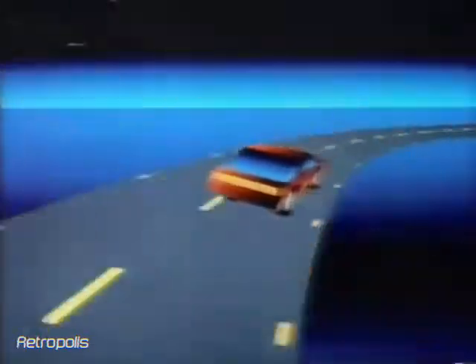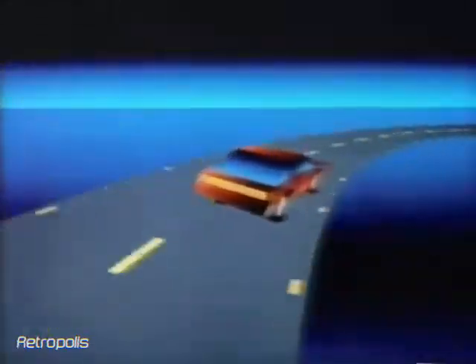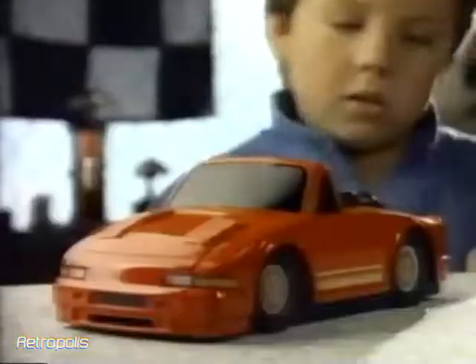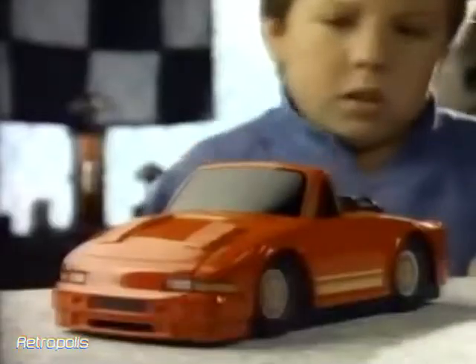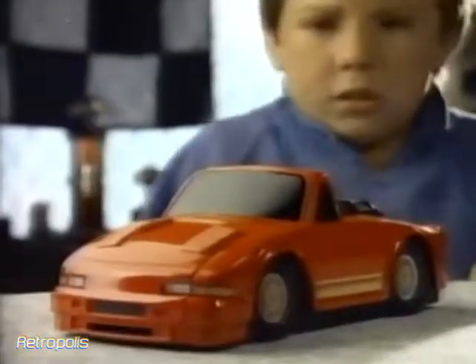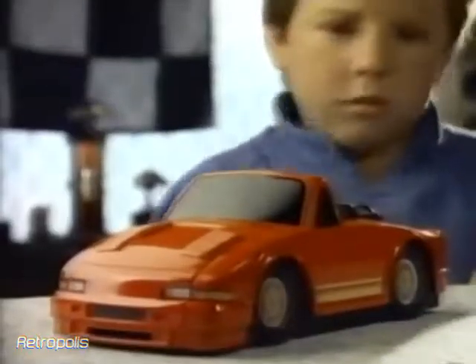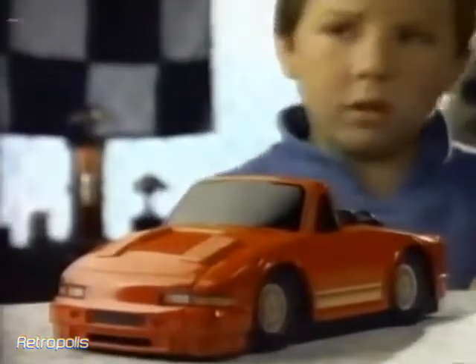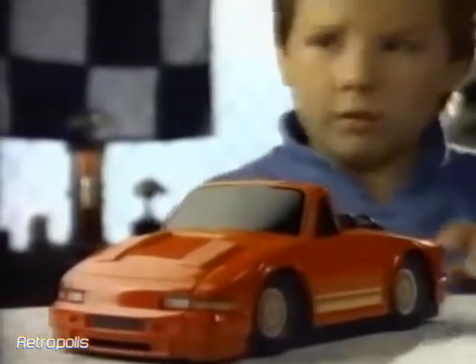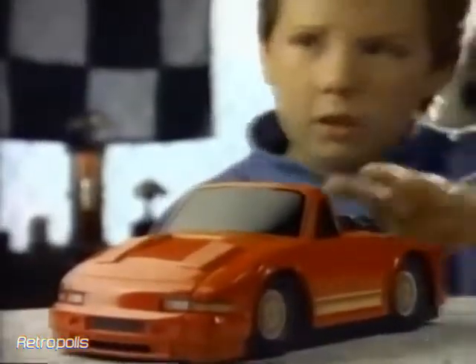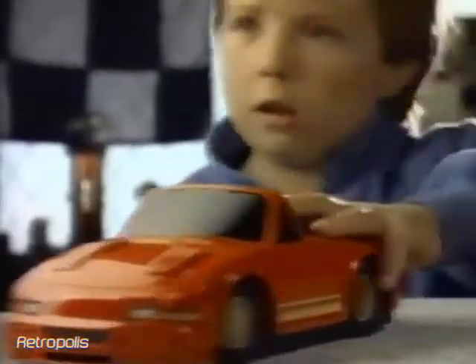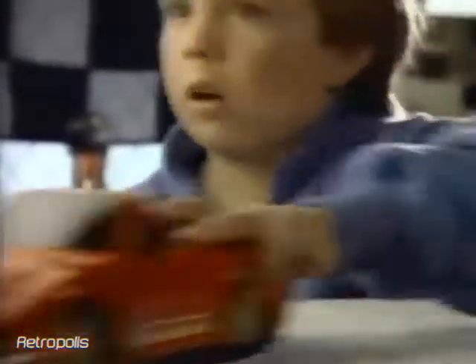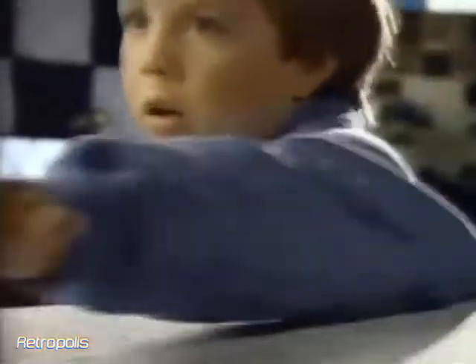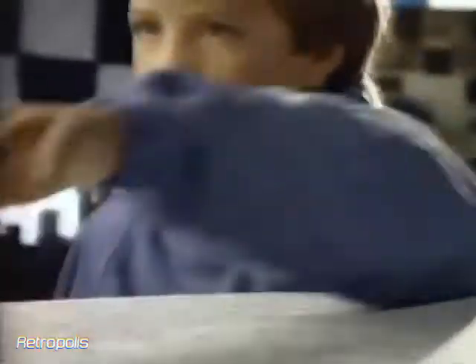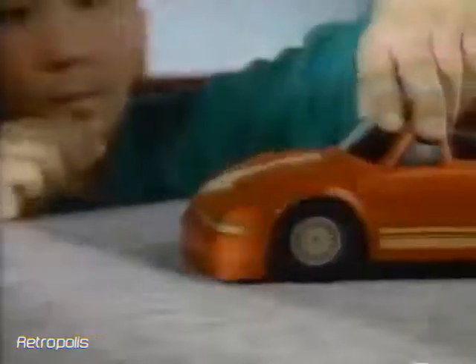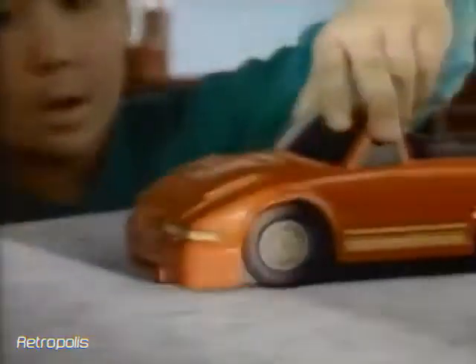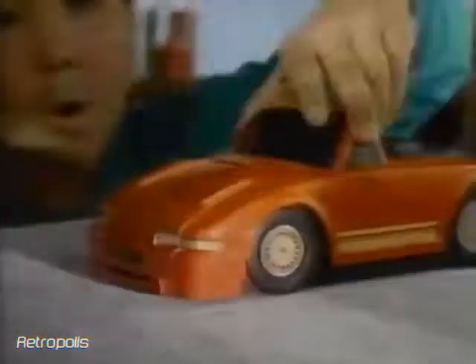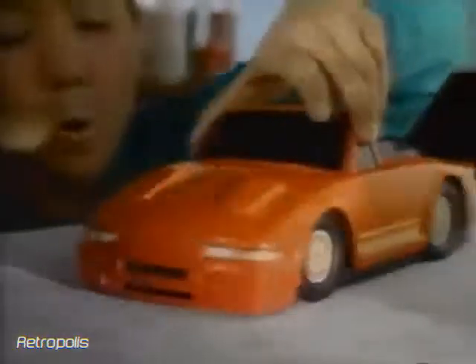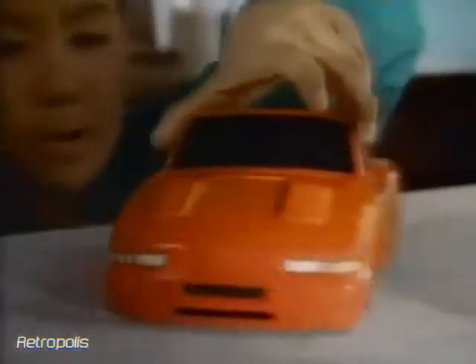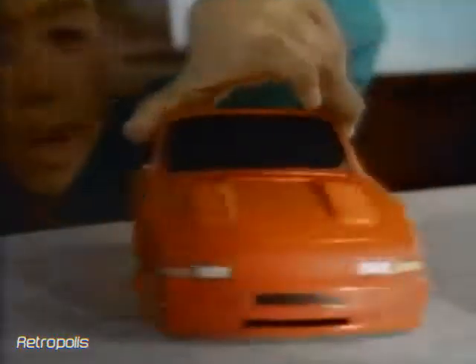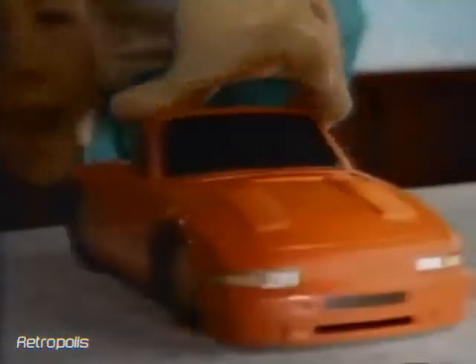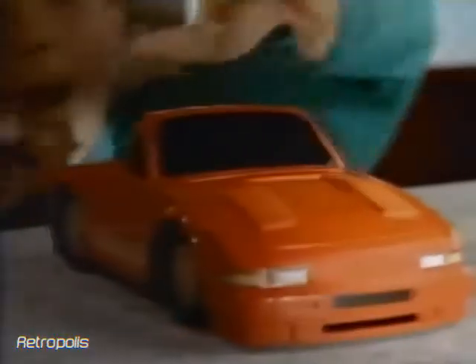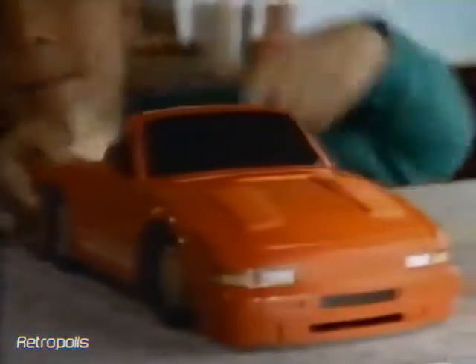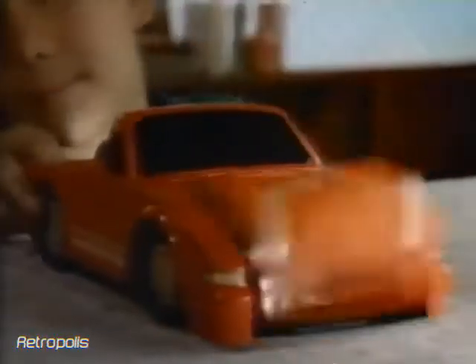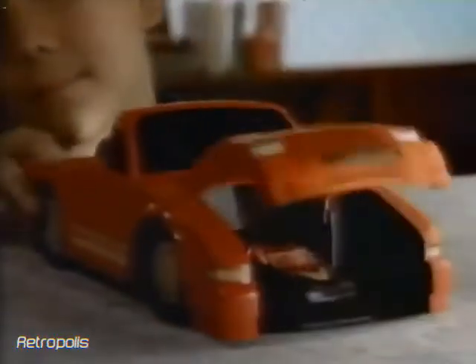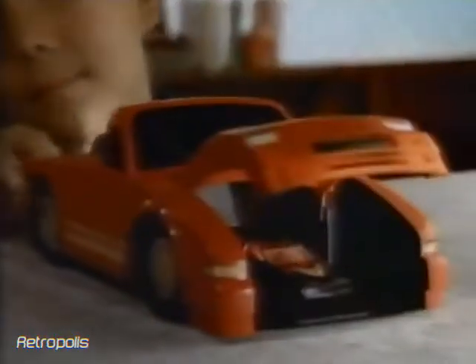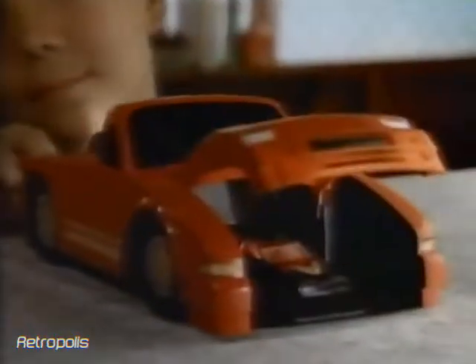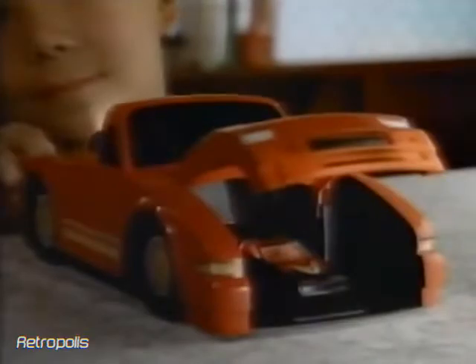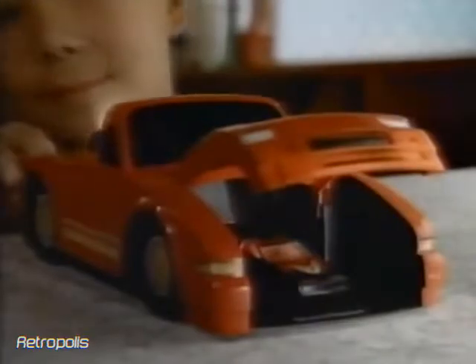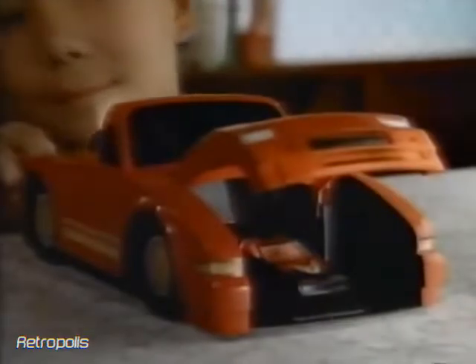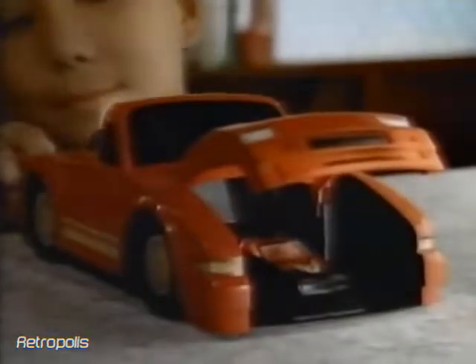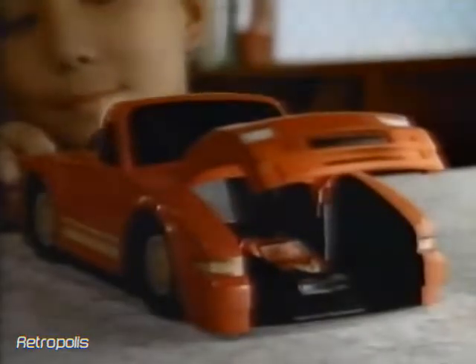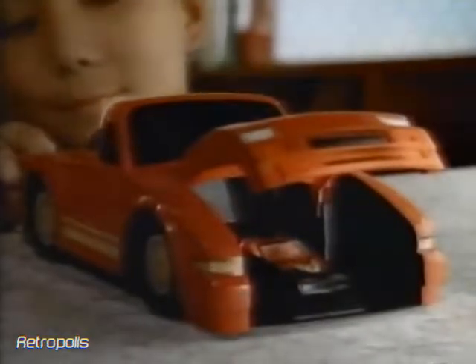It's just an ordinary car. Oh, yeah? There's a Hot Wheels inside.